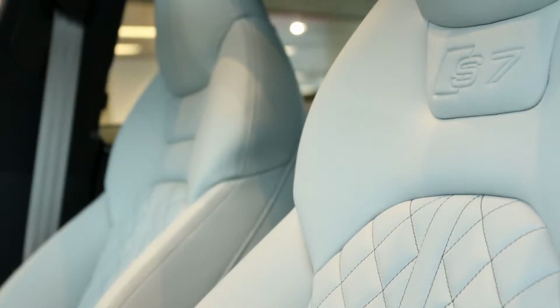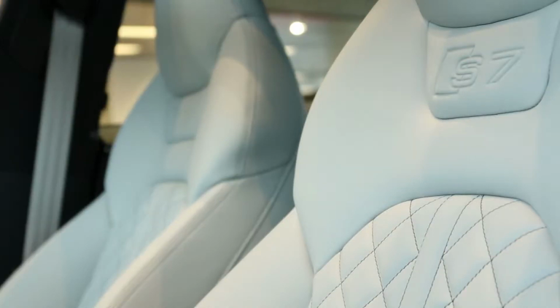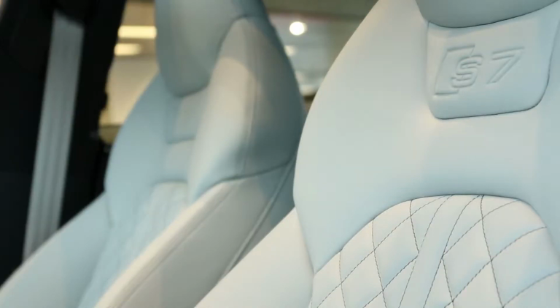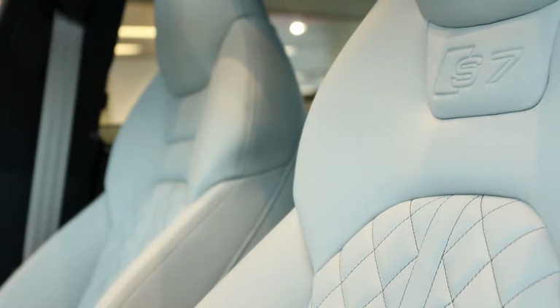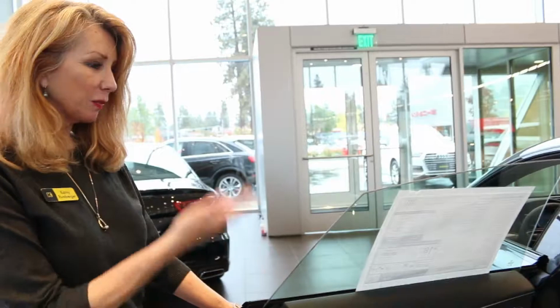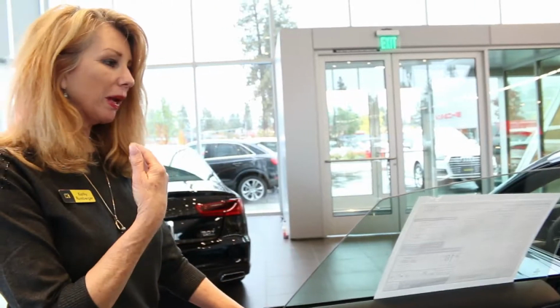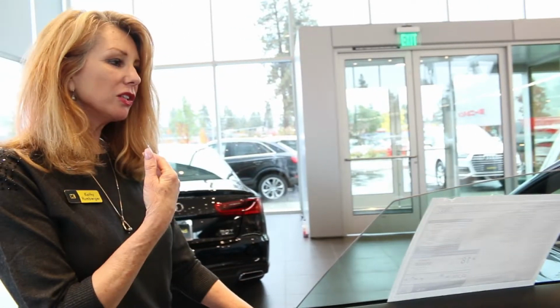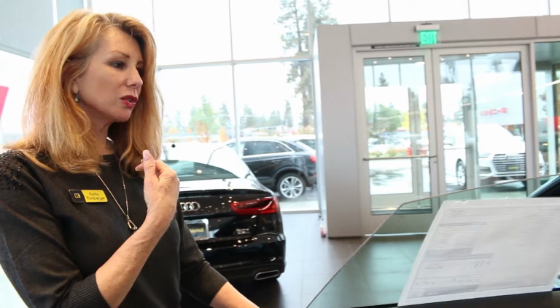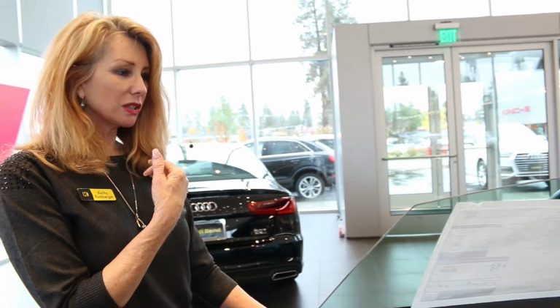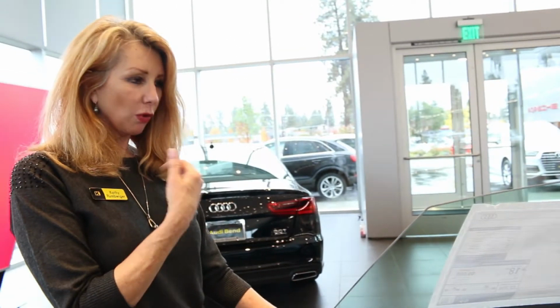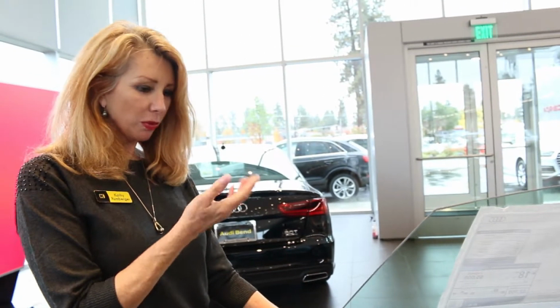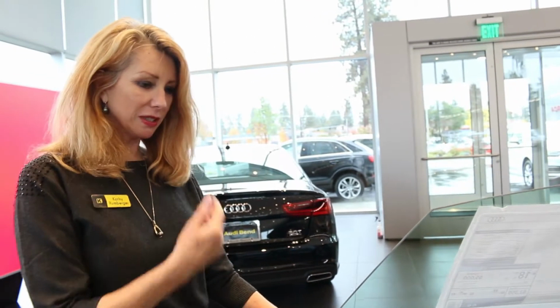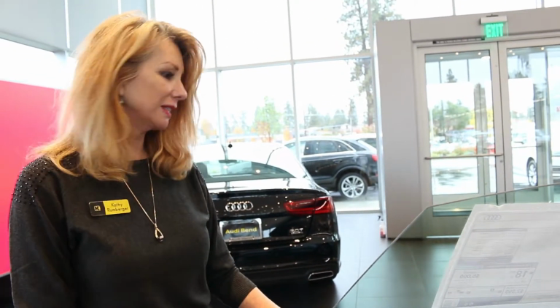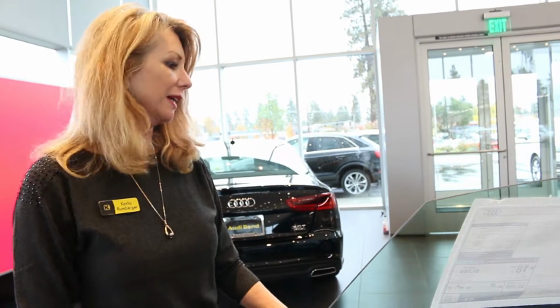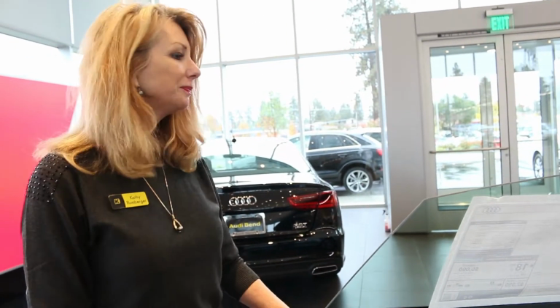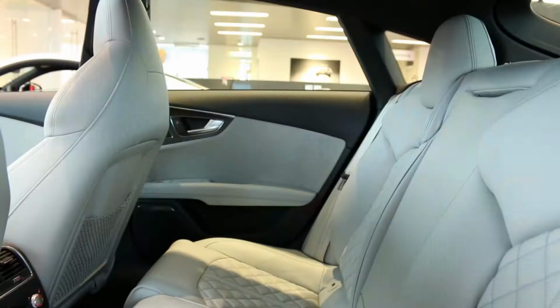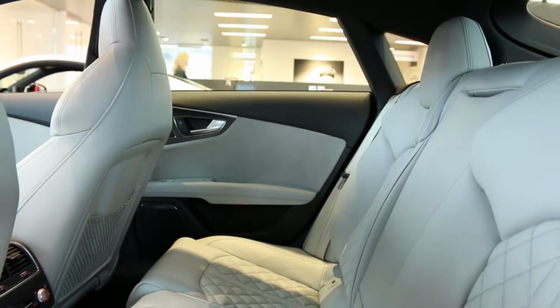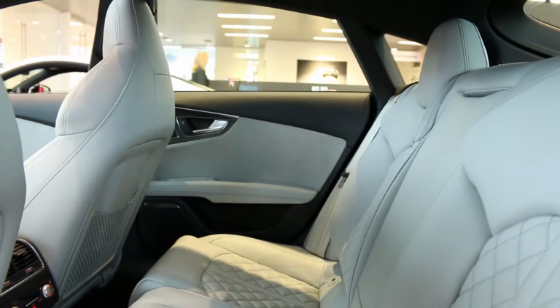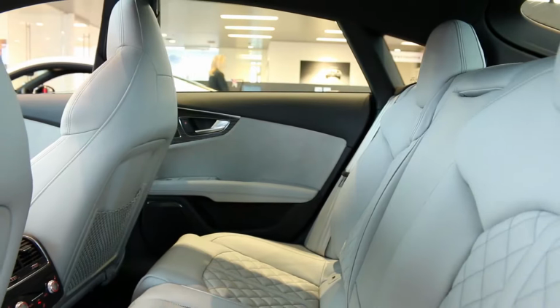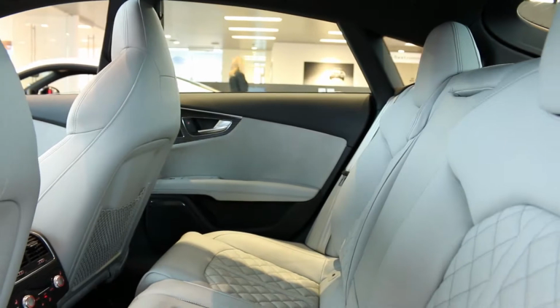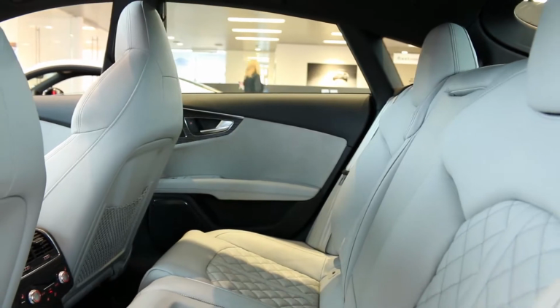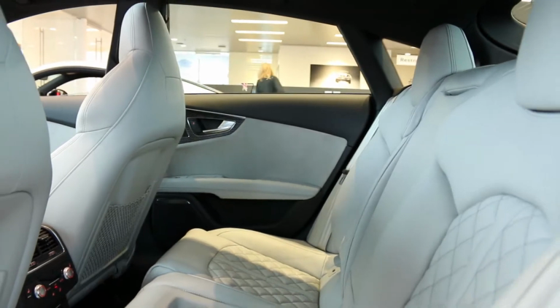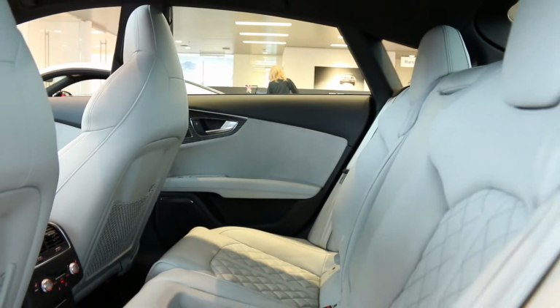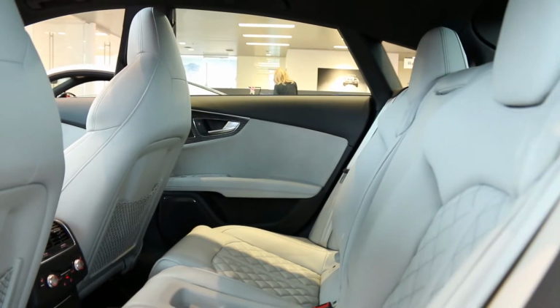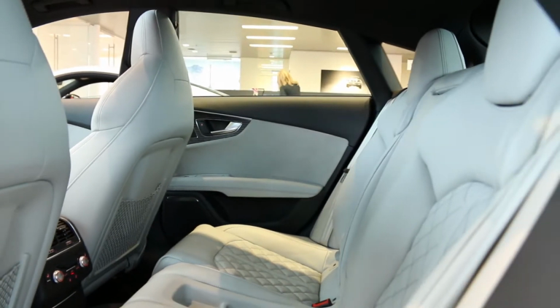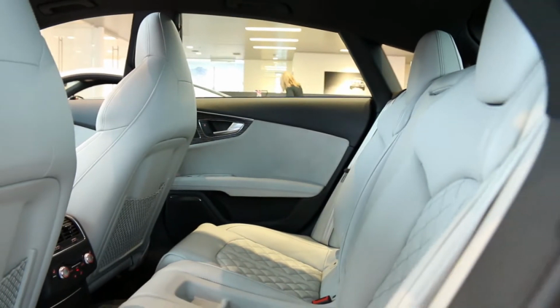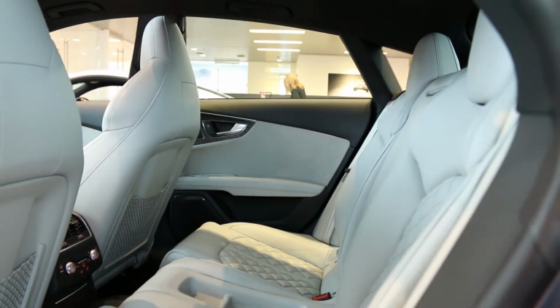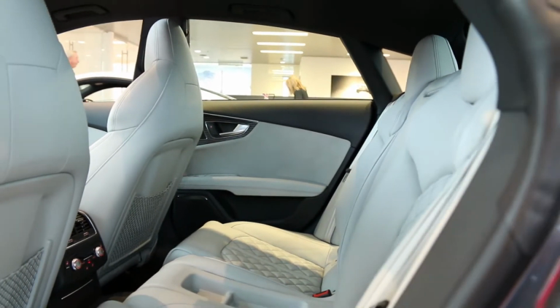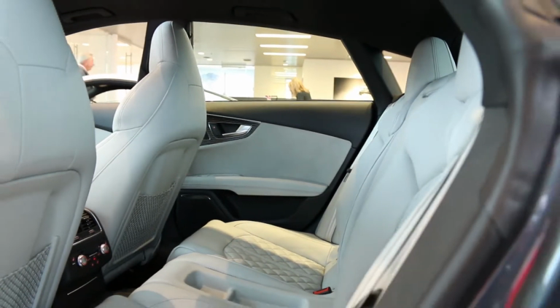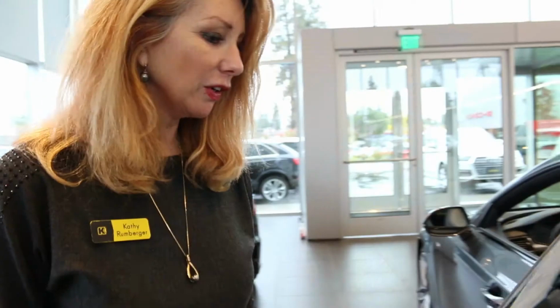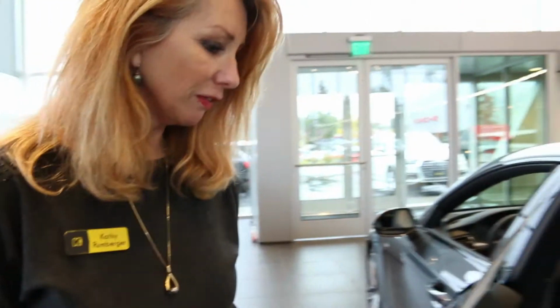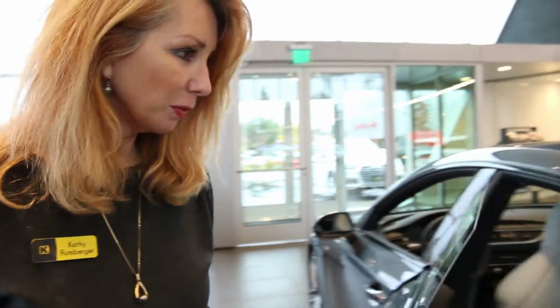This is a sport package, so it's a four-person sedan. Lots of legroom — still very comfortable.